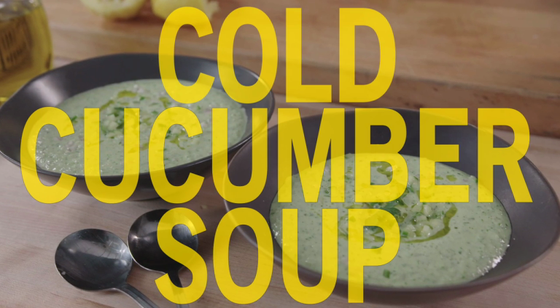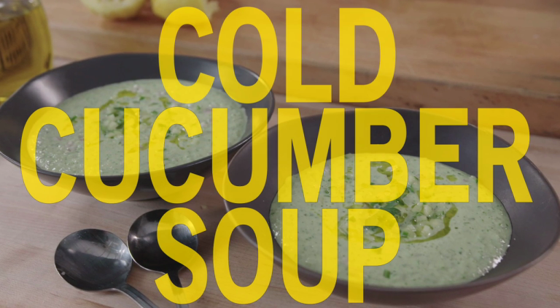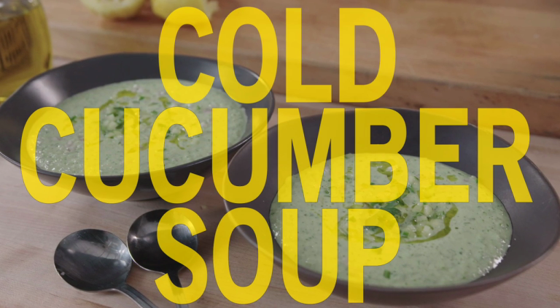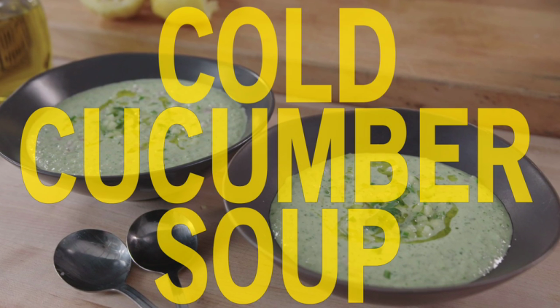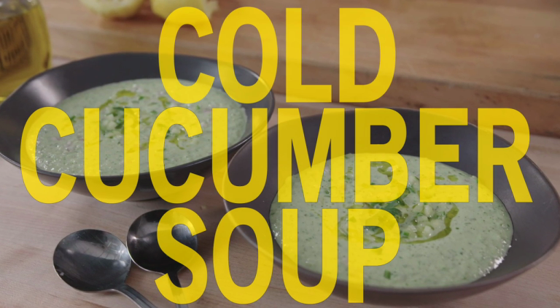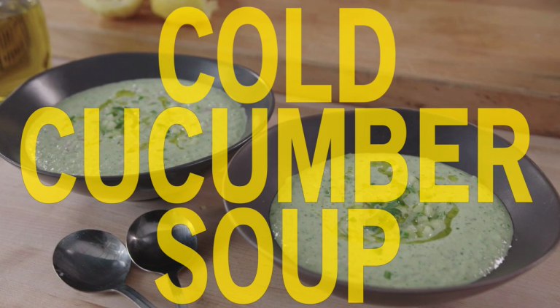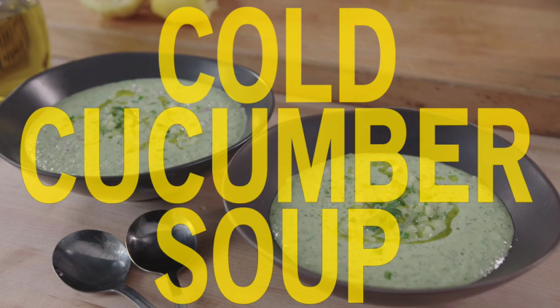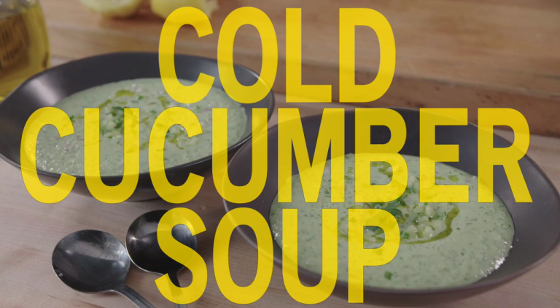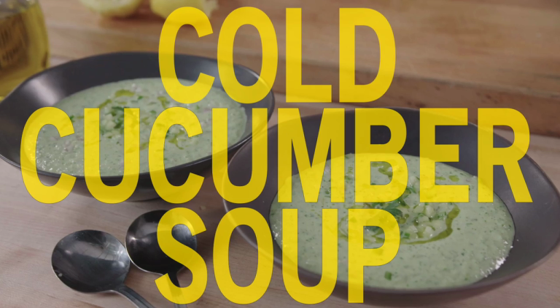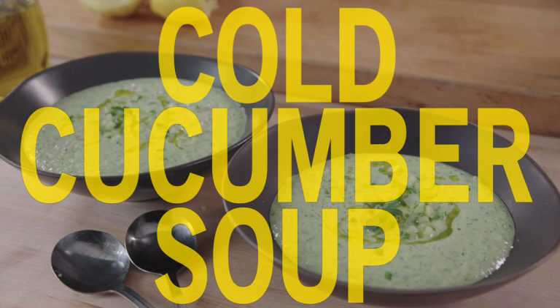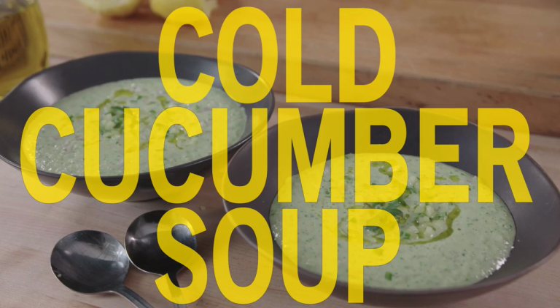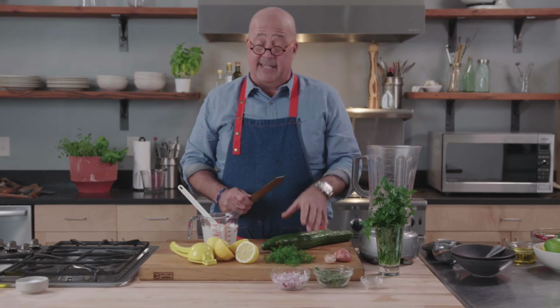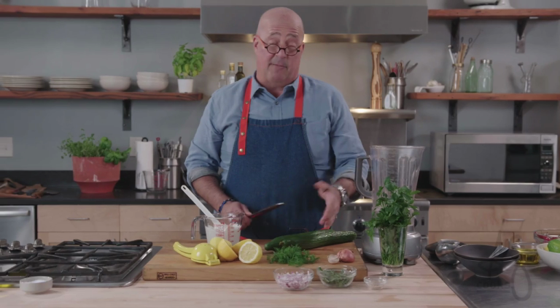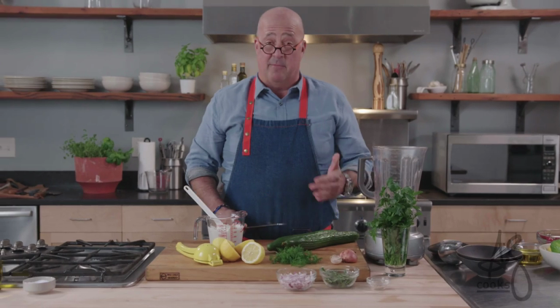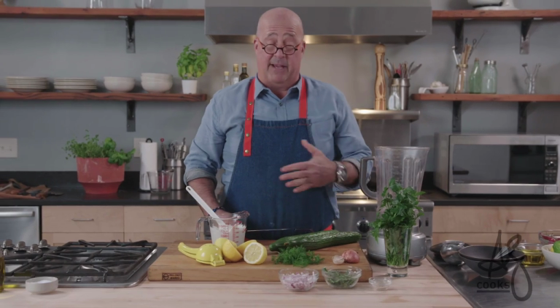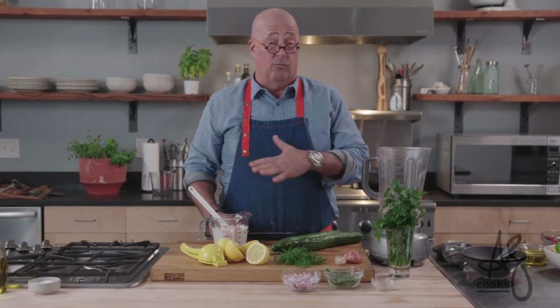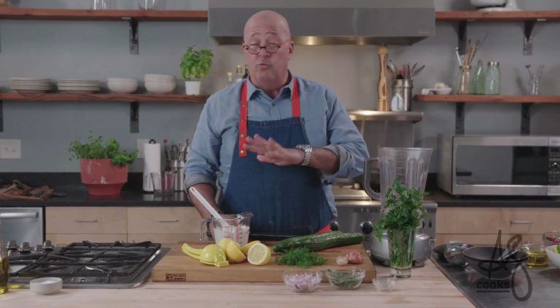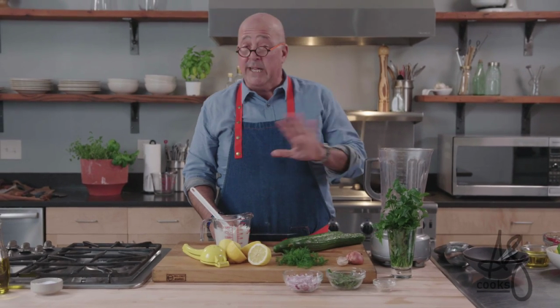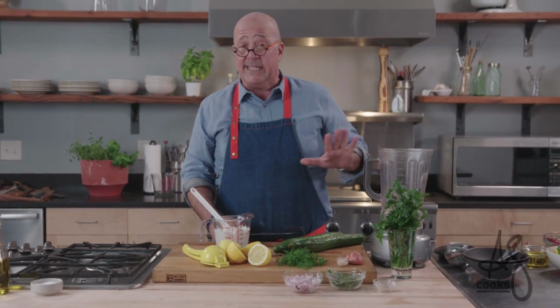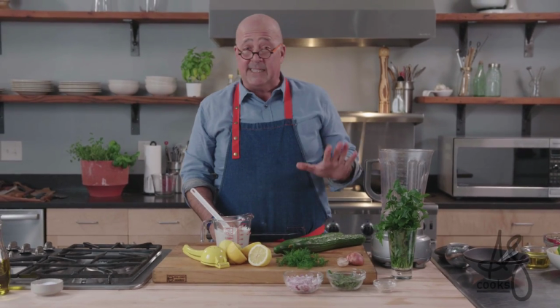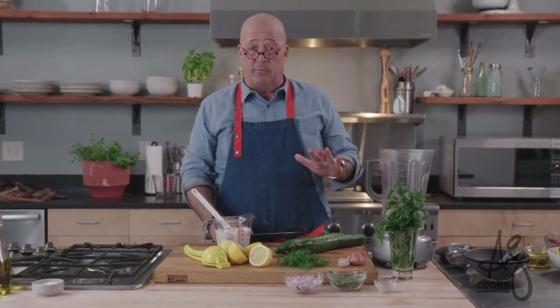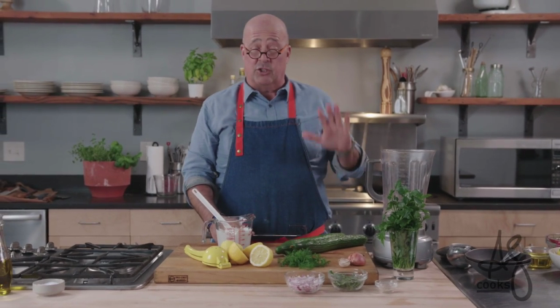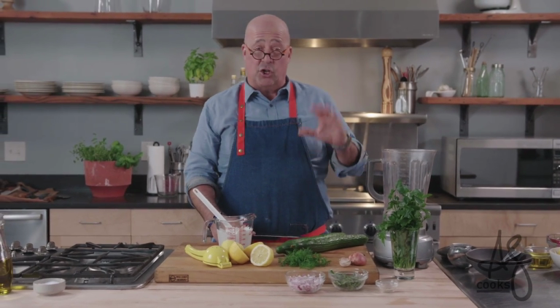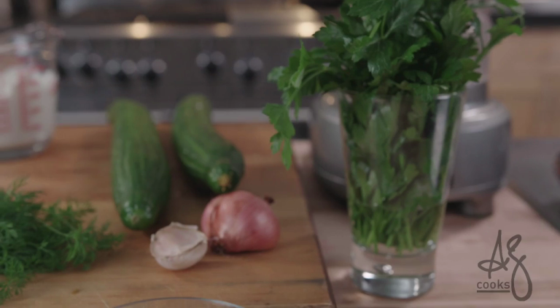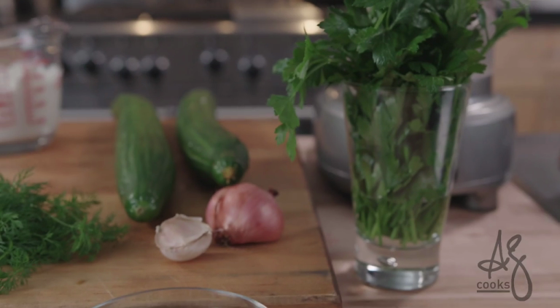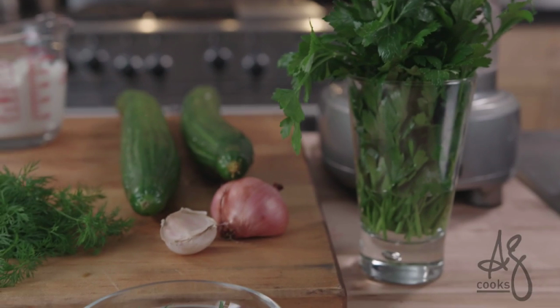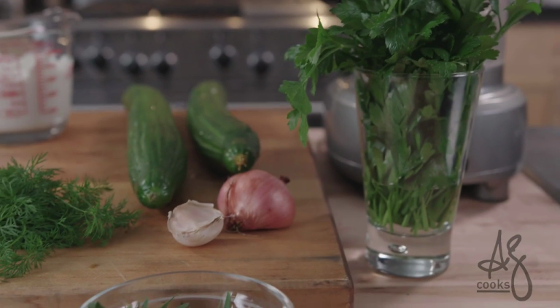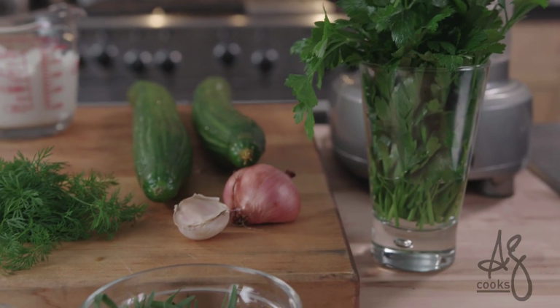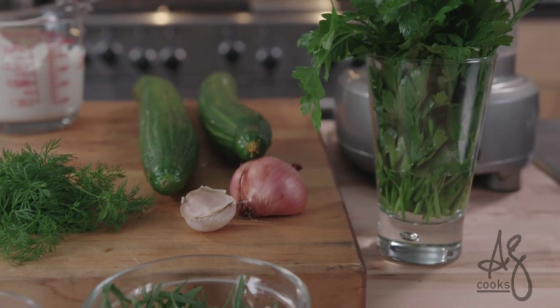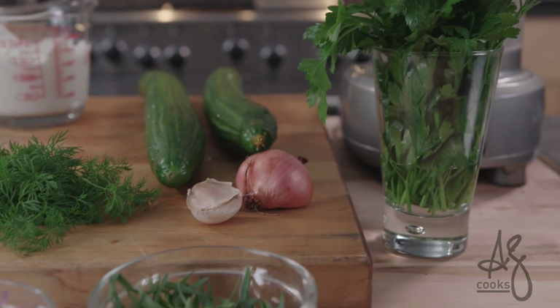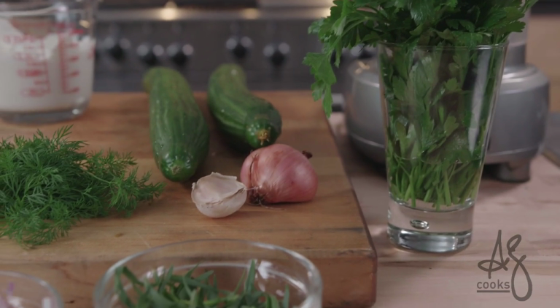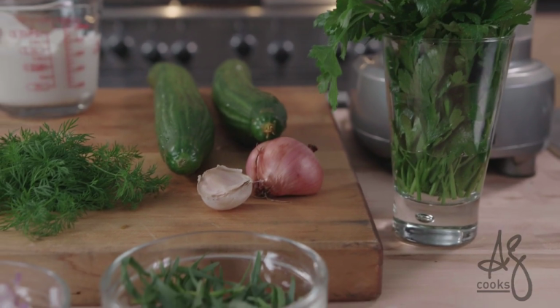Hey everybody, welcome to my kitchen. Today I'm gonna make a really simple Turkish cucumber and yogurt soup.